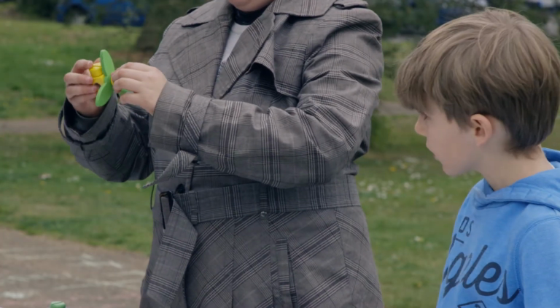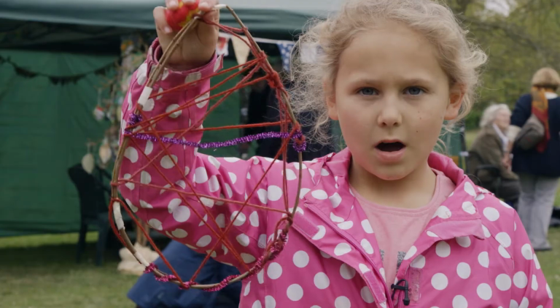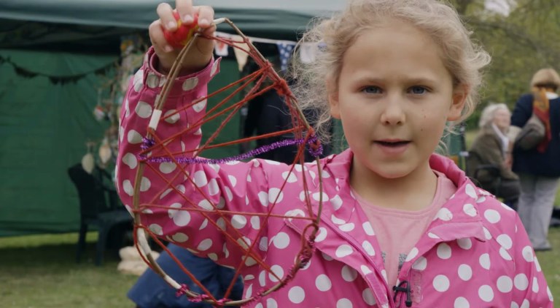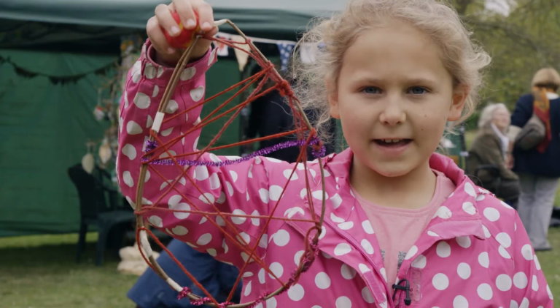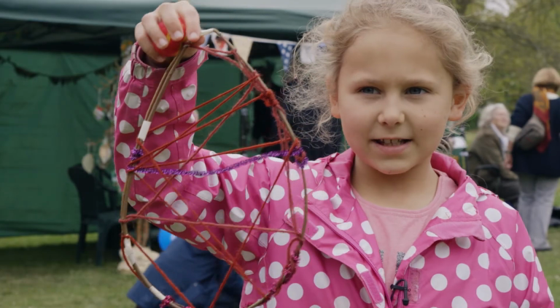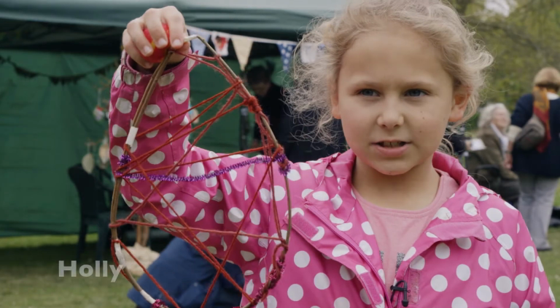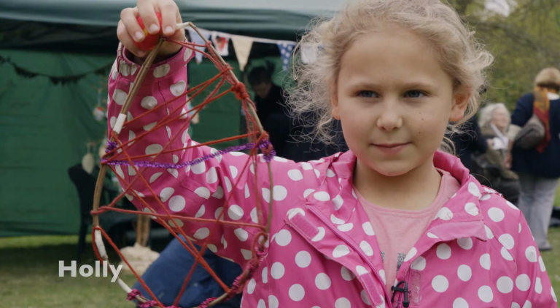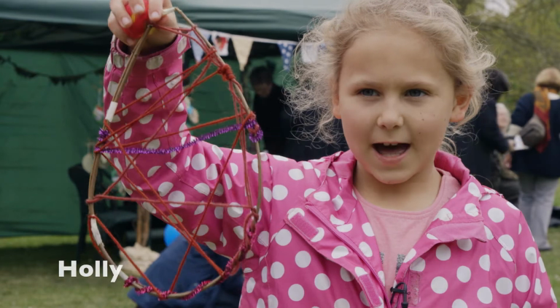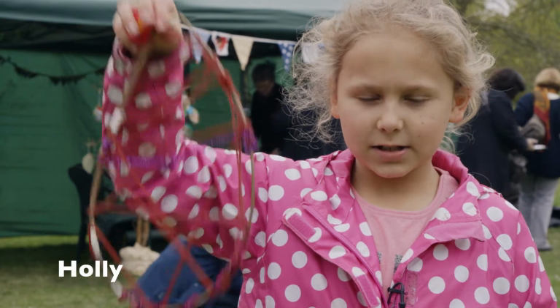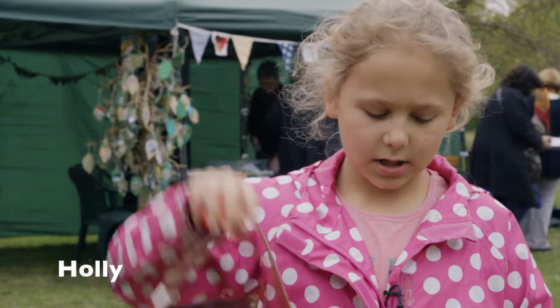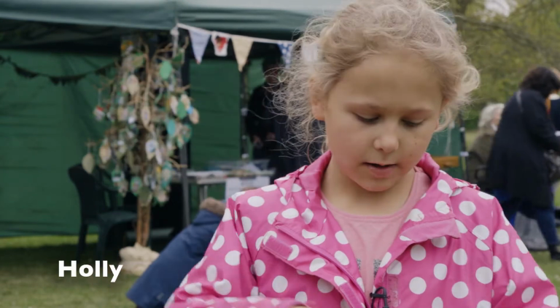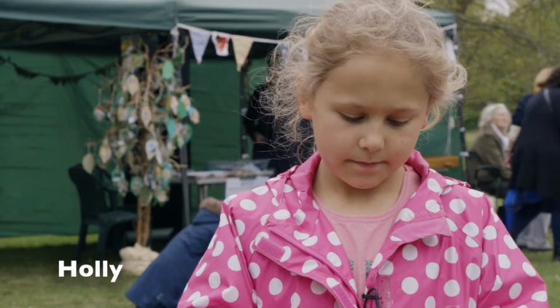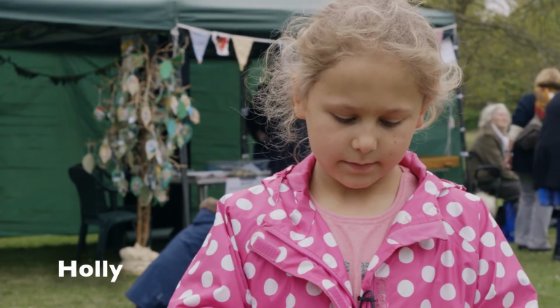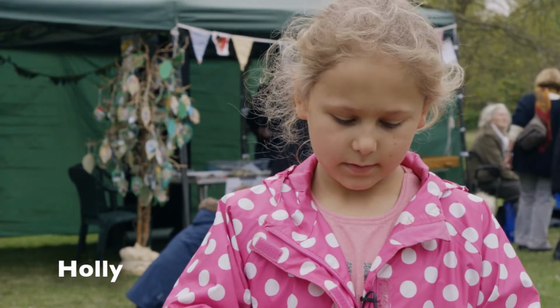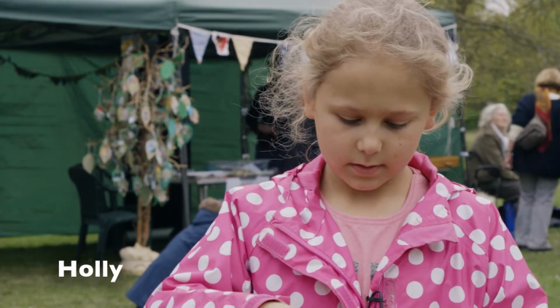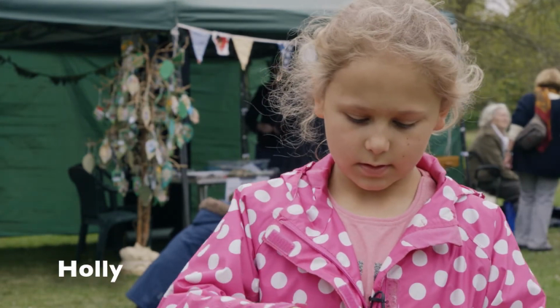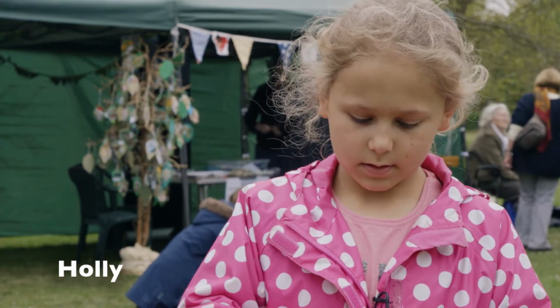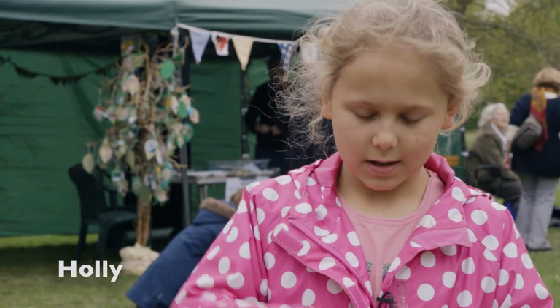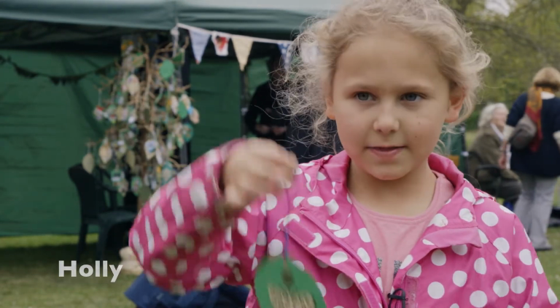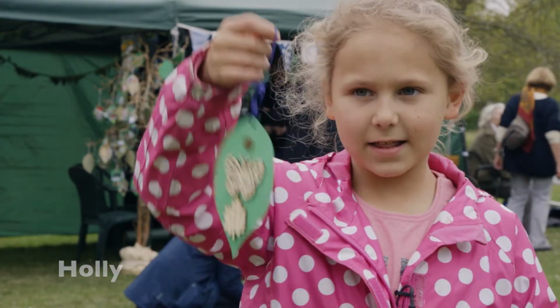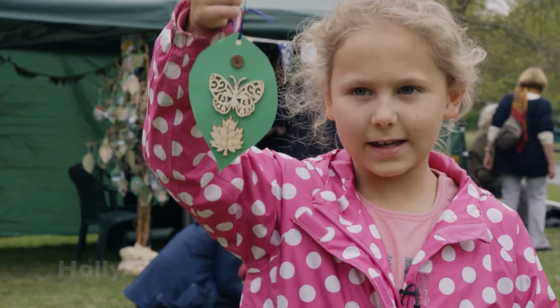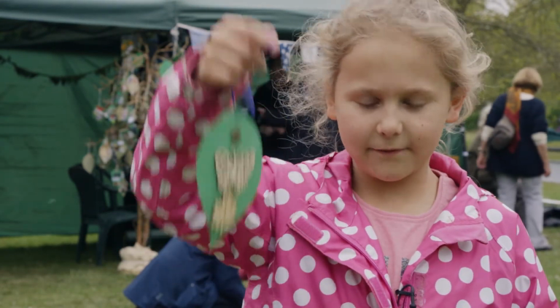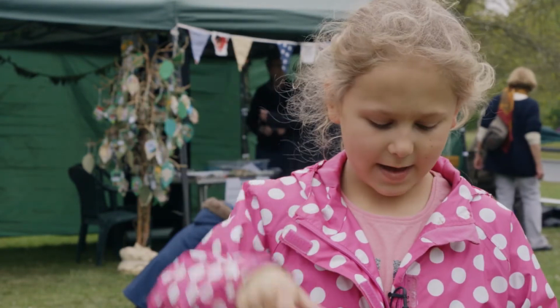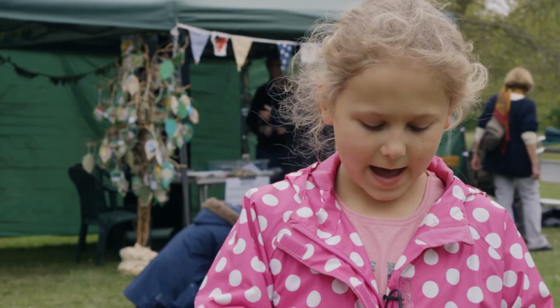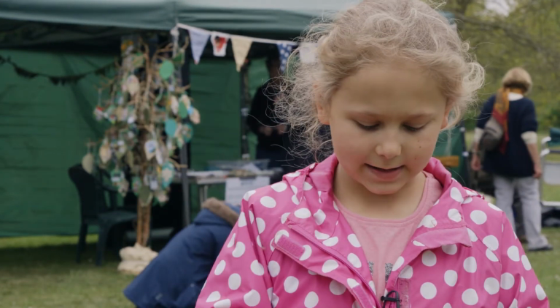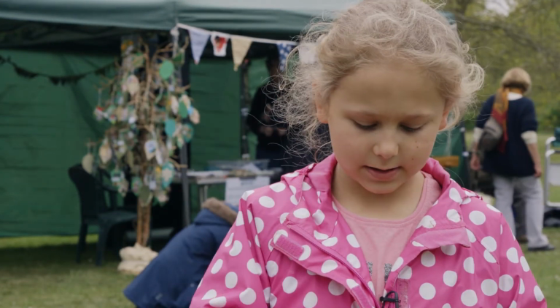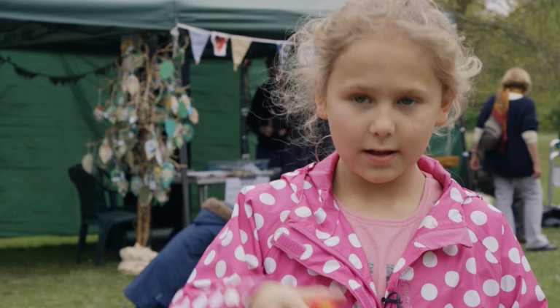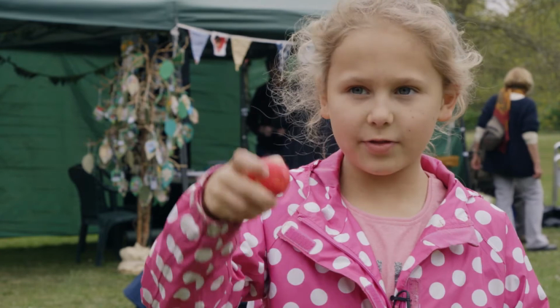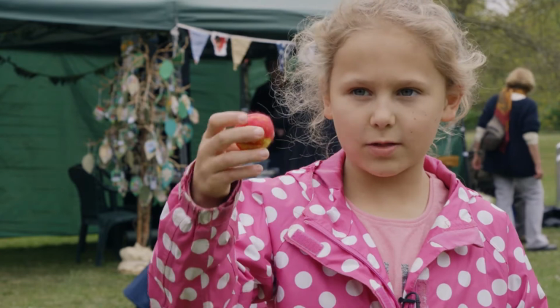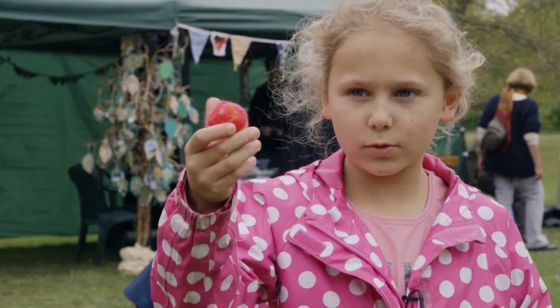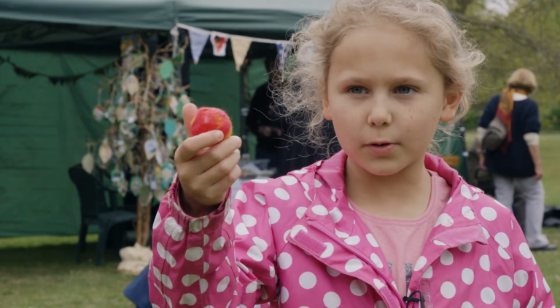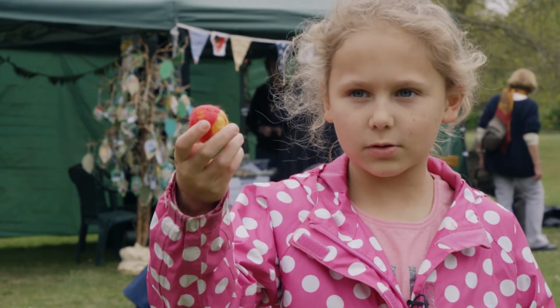I made this dream catcher, this leaf and this old ball.